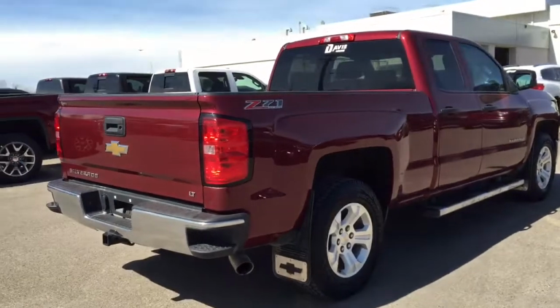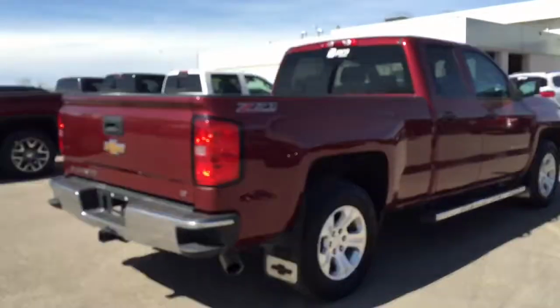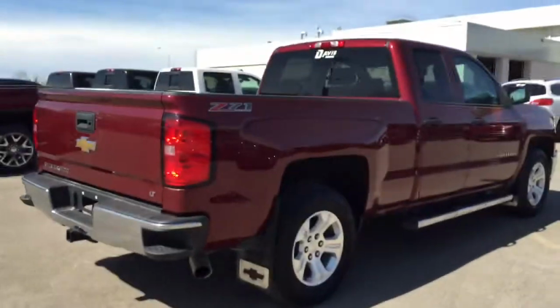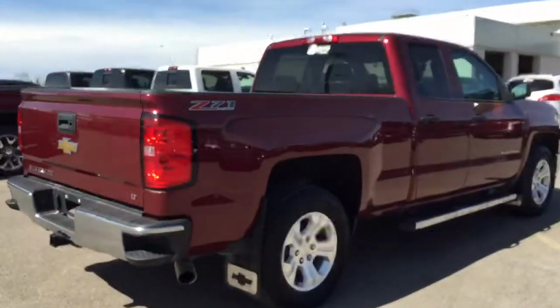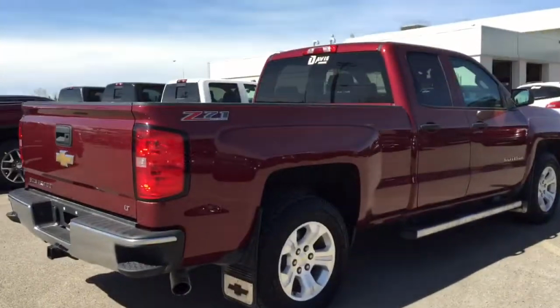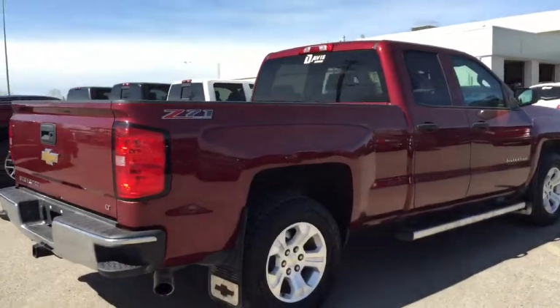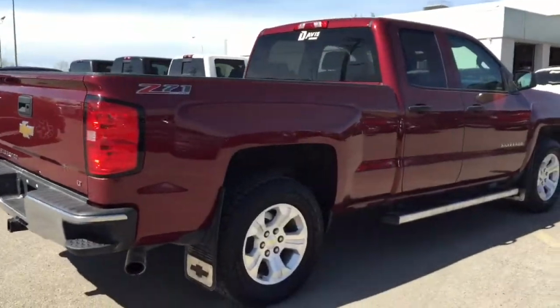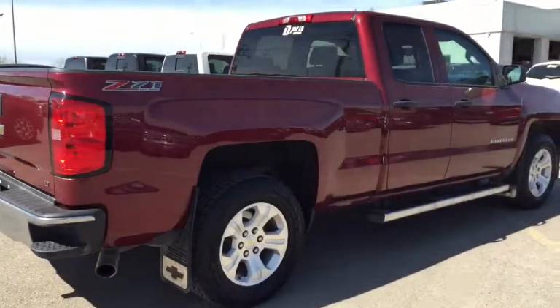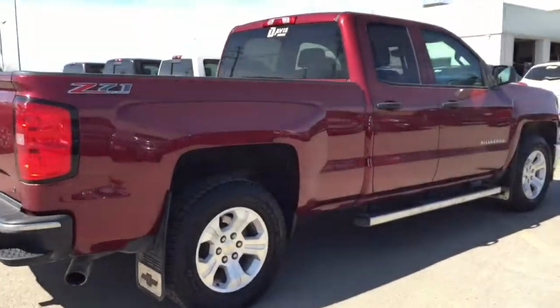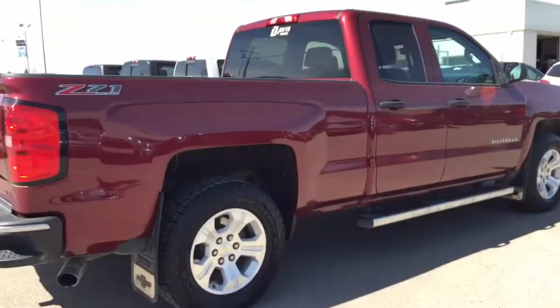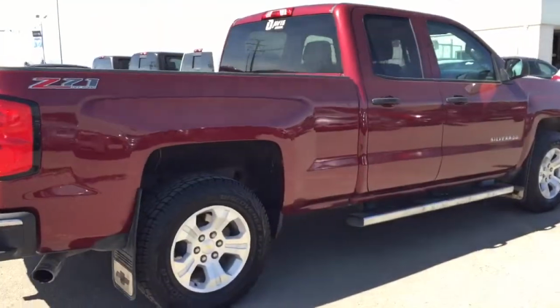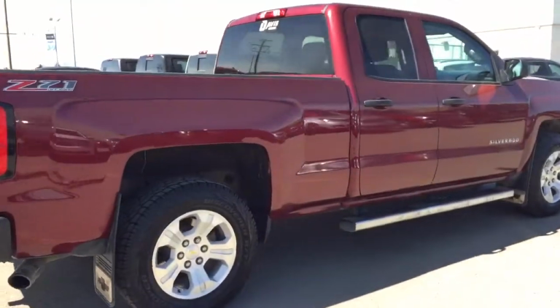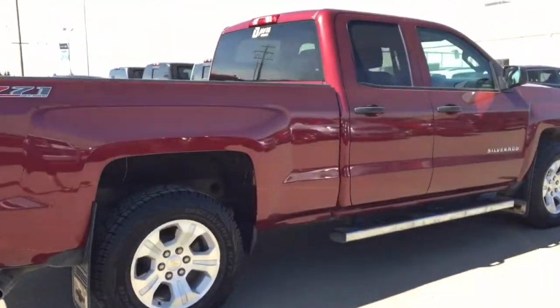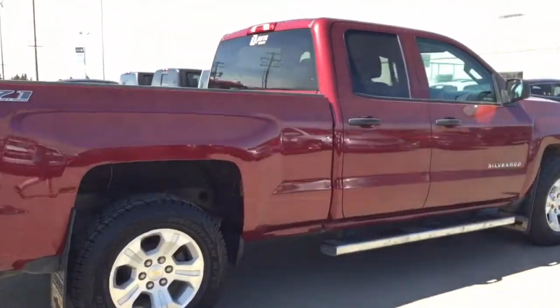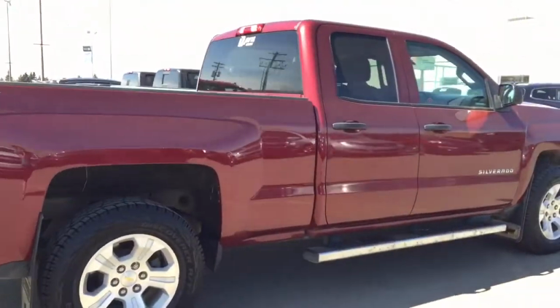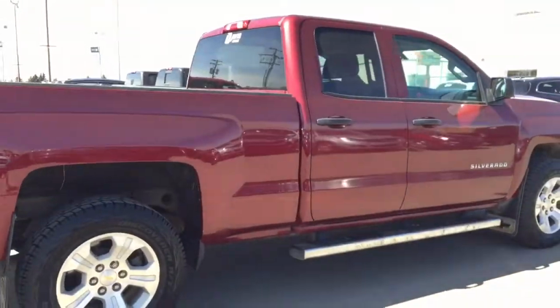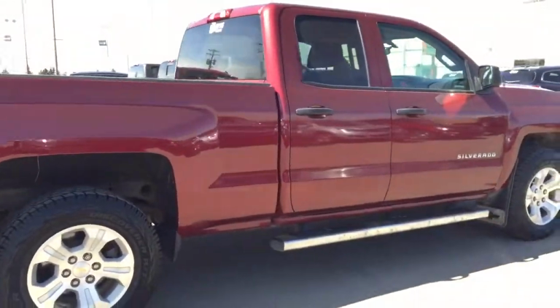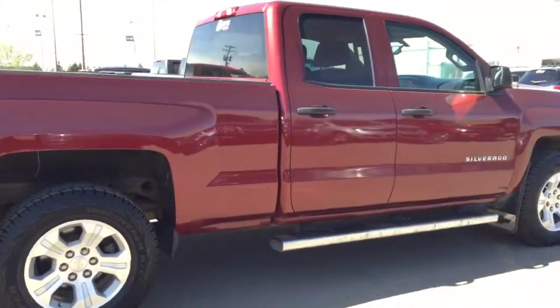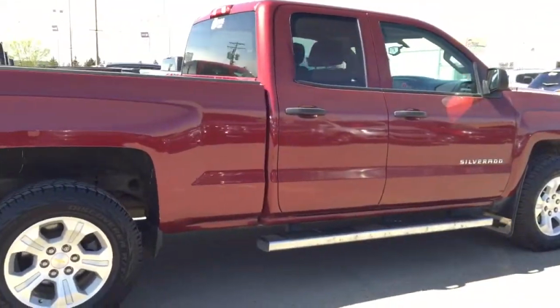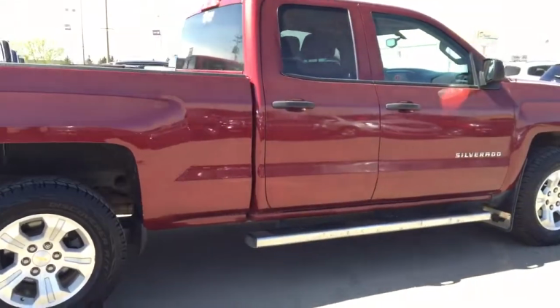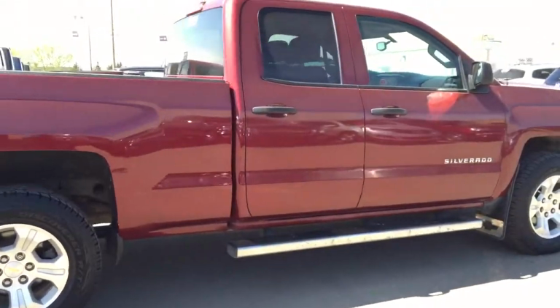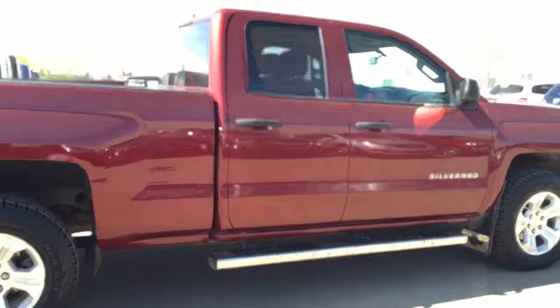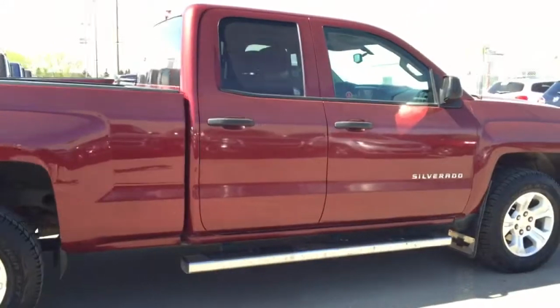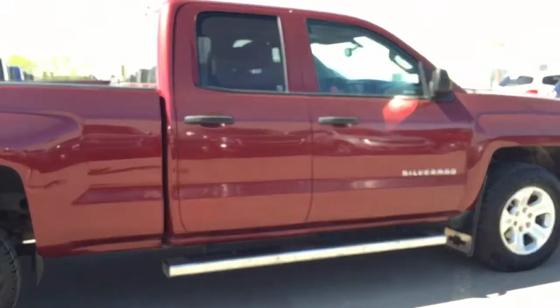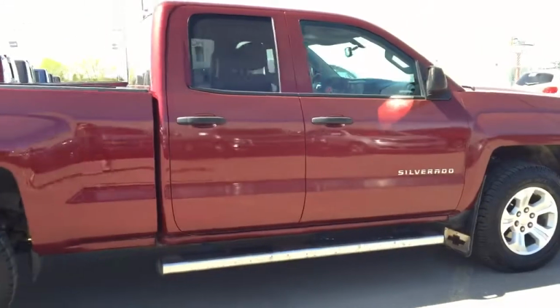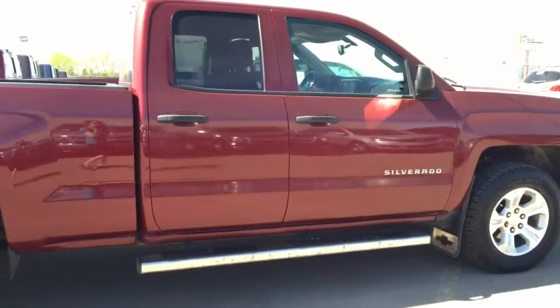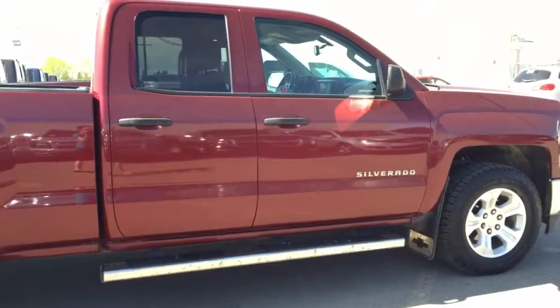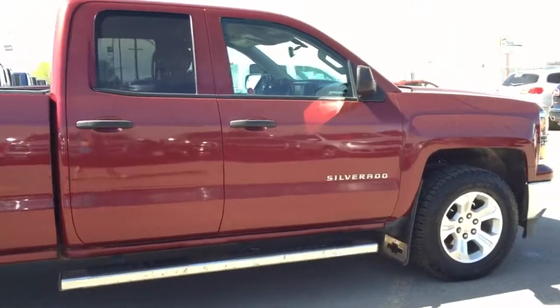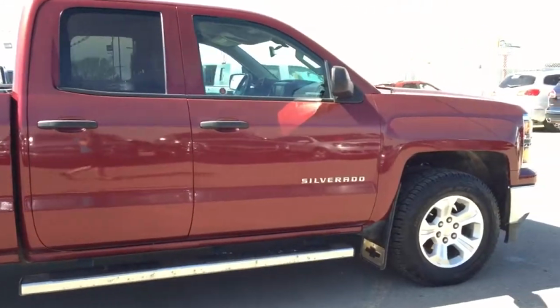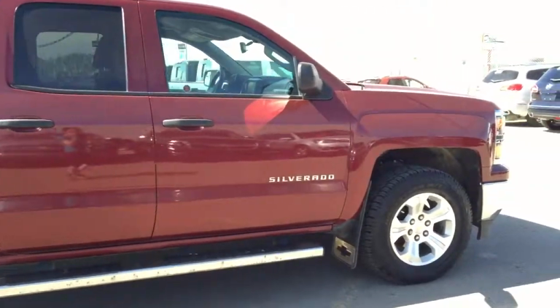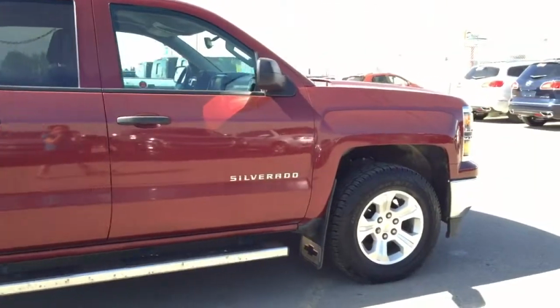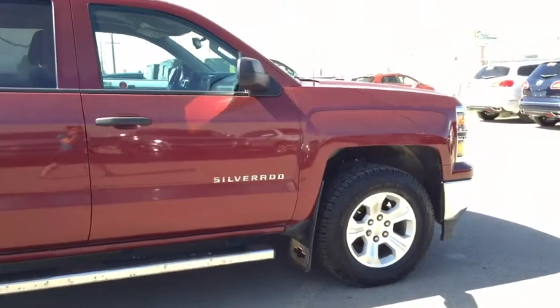This Silverado won't last long, so hurry in or give us a call at Davis Chevrolet to book your test drive today.